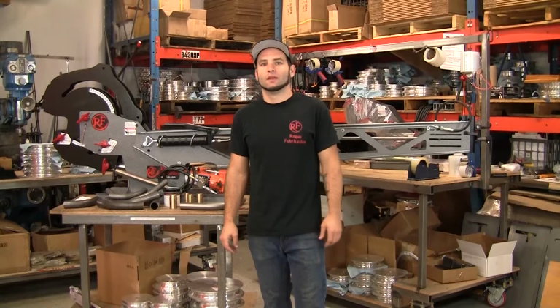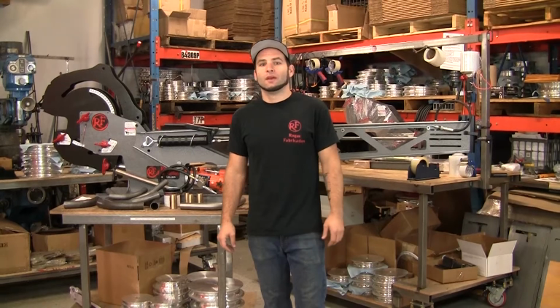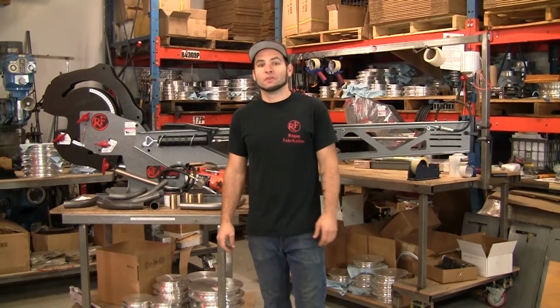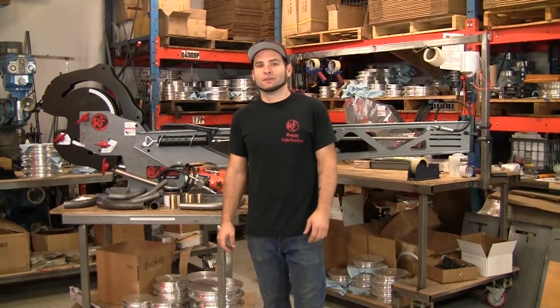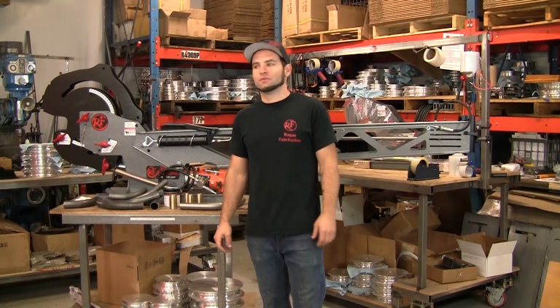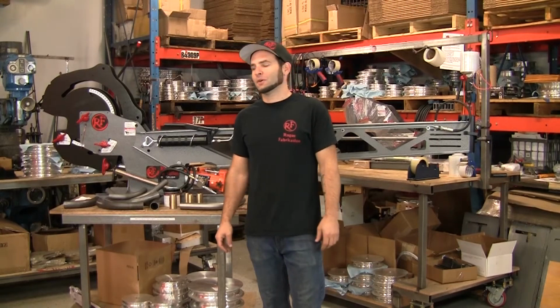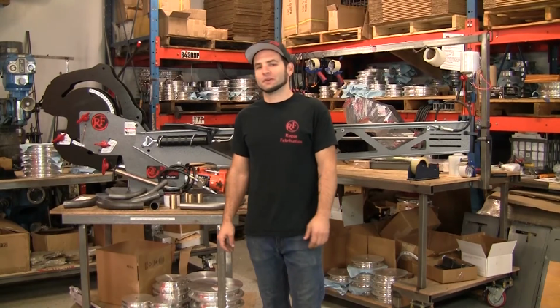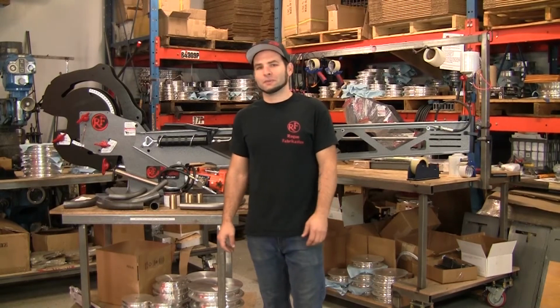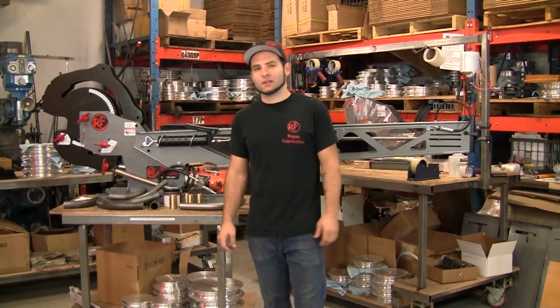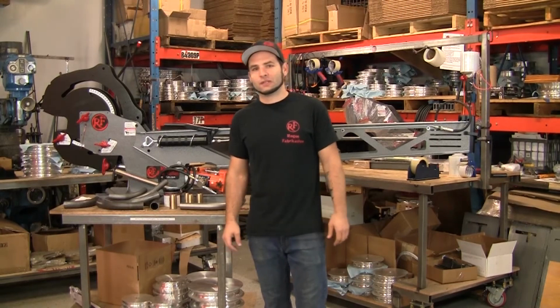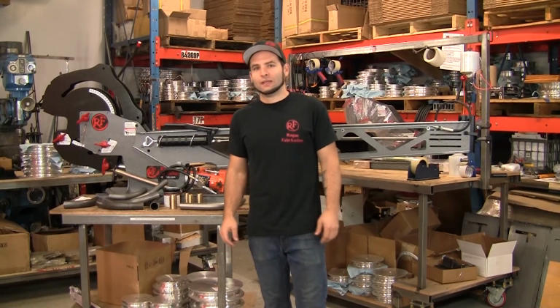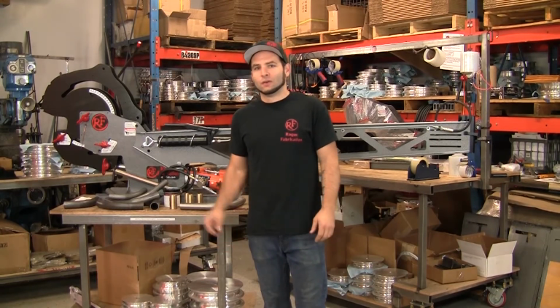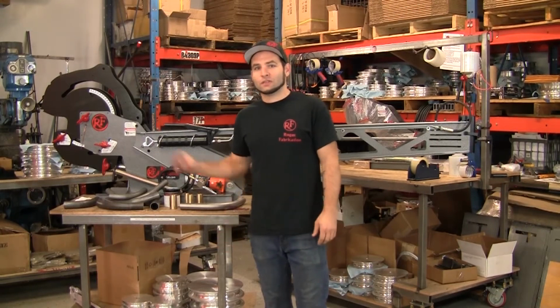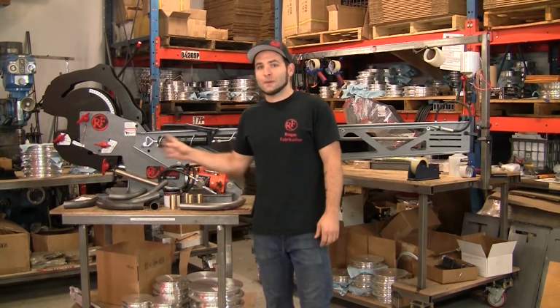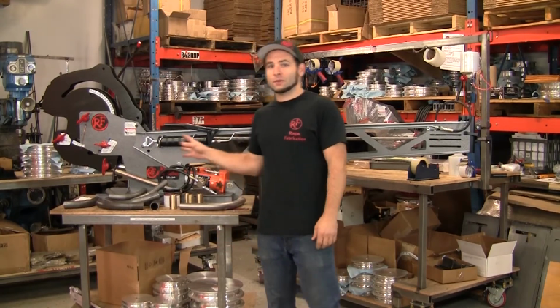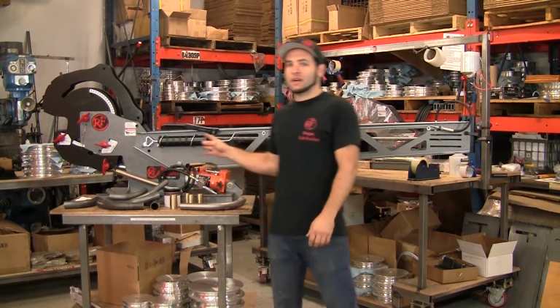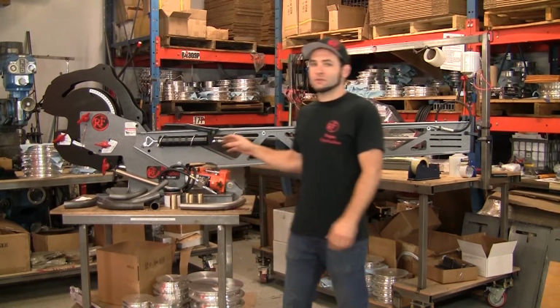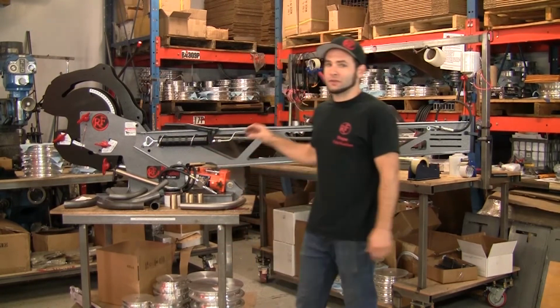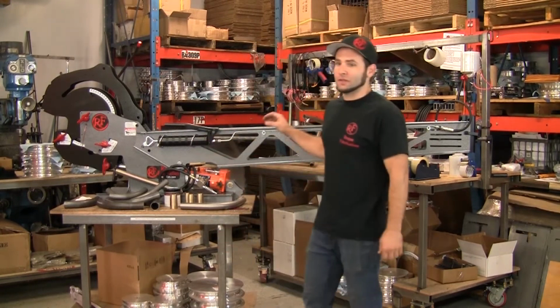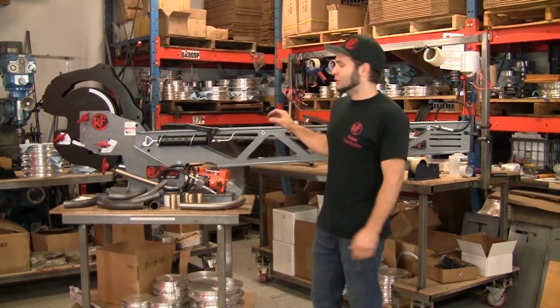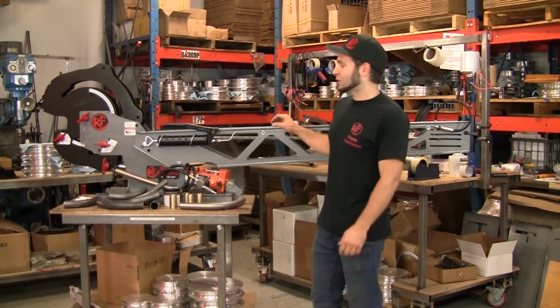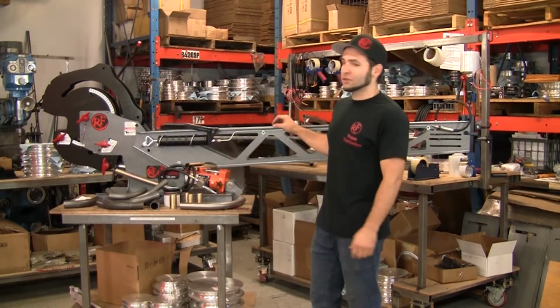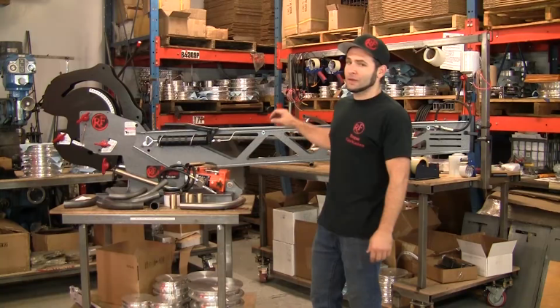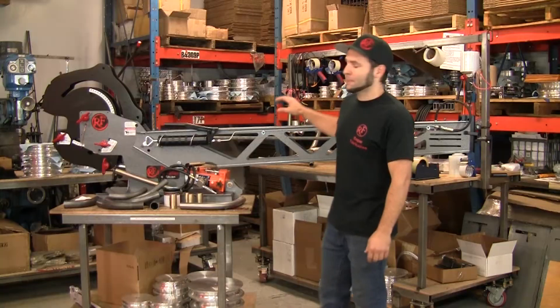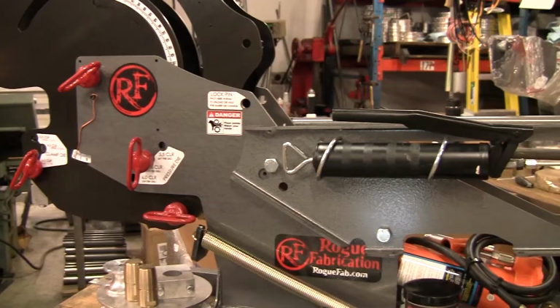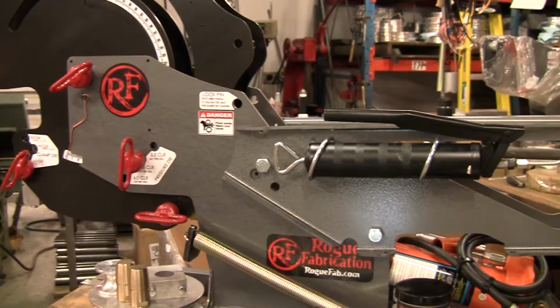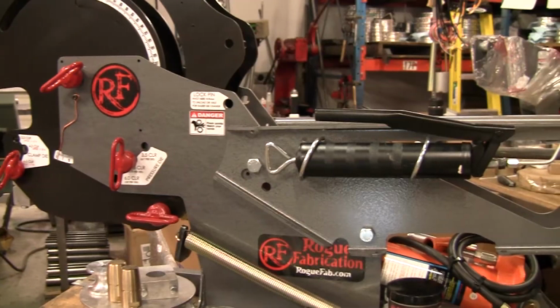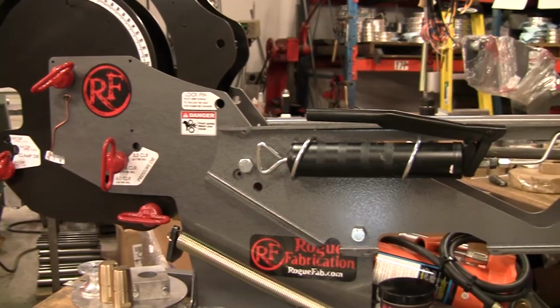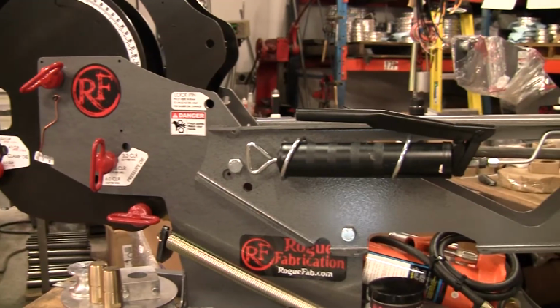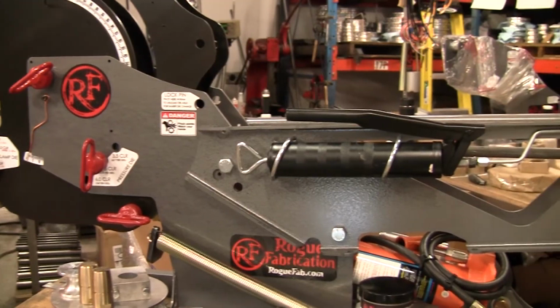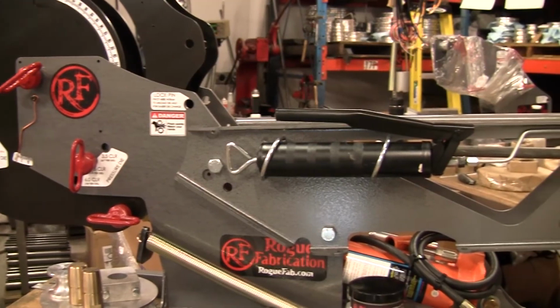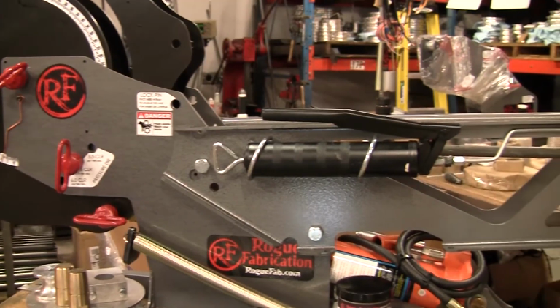Hey everyone, I'm Joe with Reb Fabrication. We just came out with a new attachment for the M600 tubing bender. This is a mandrel attachment.